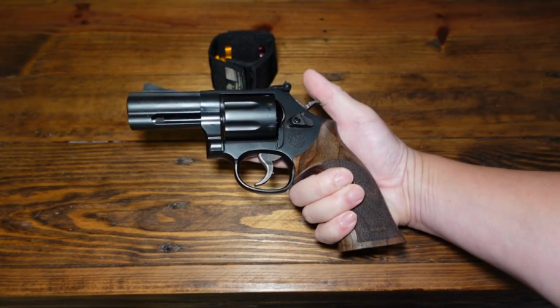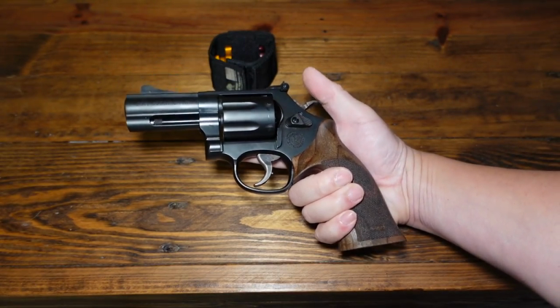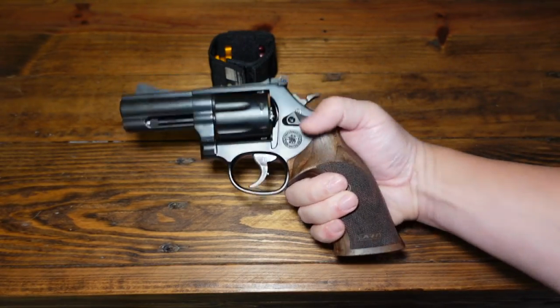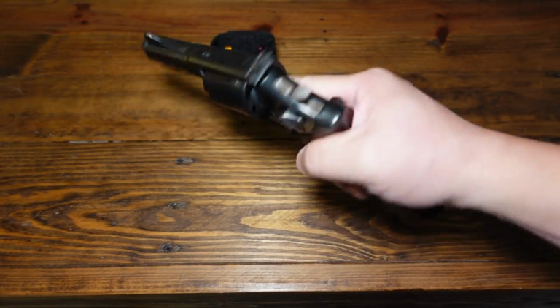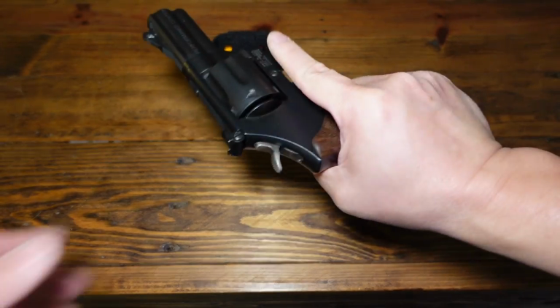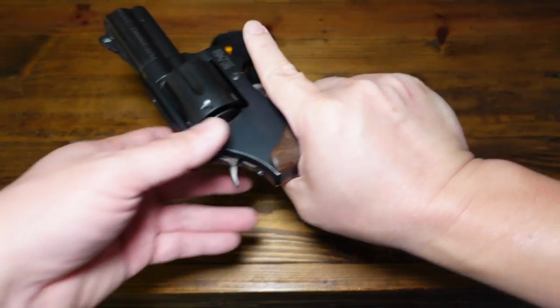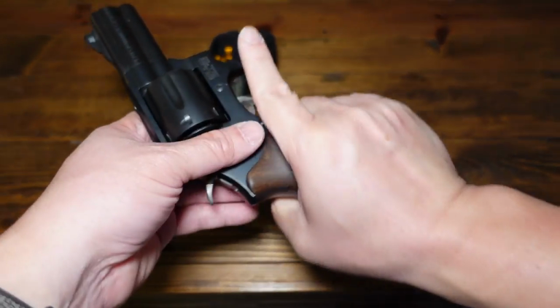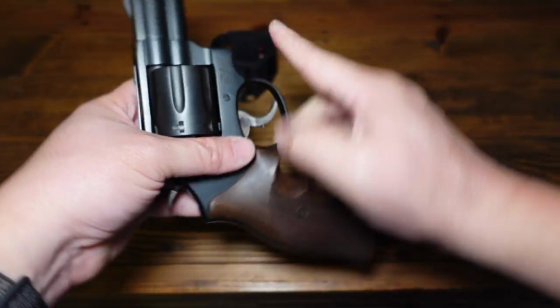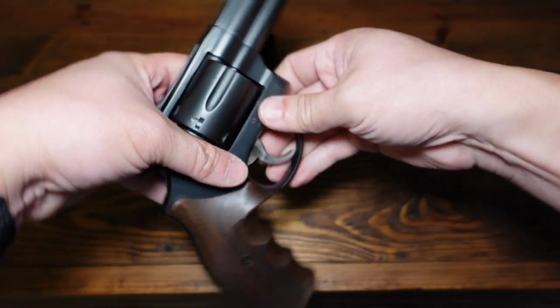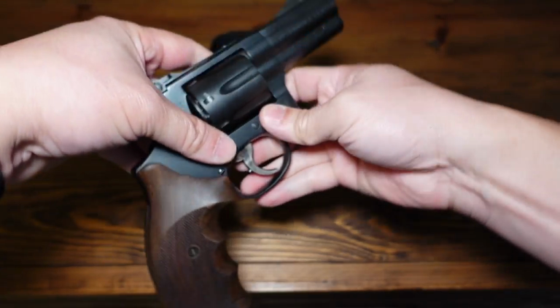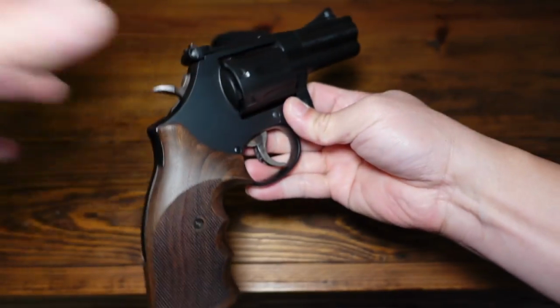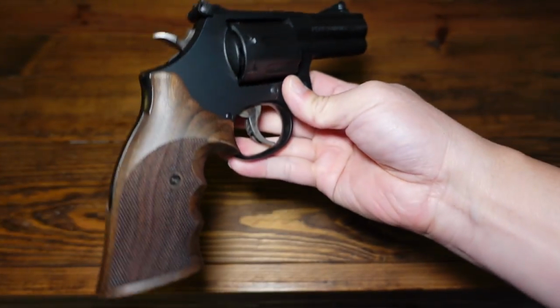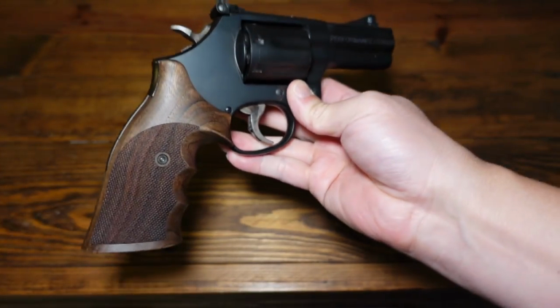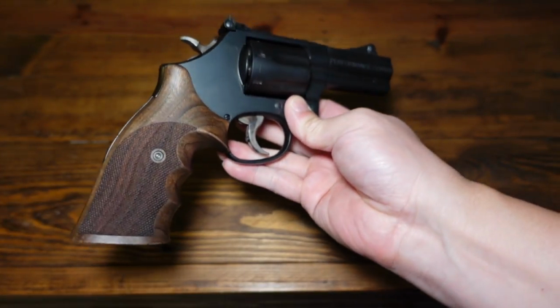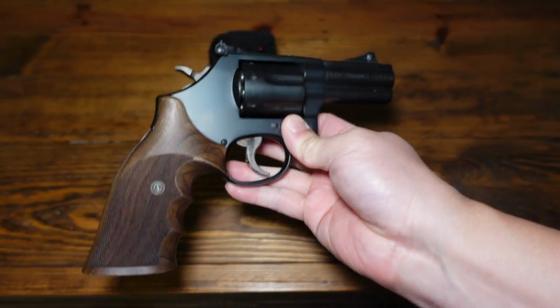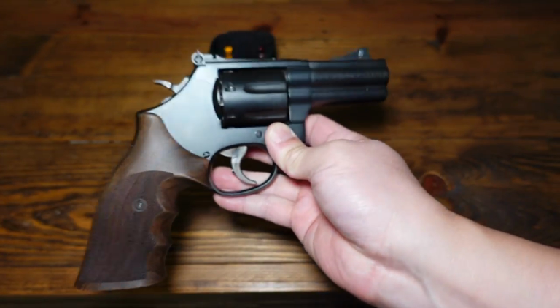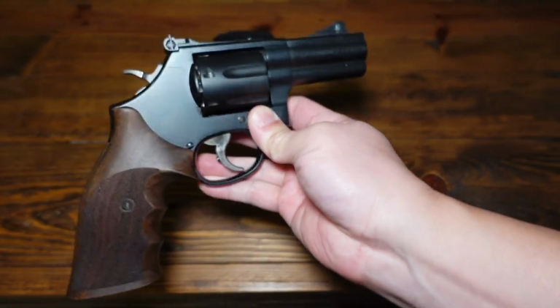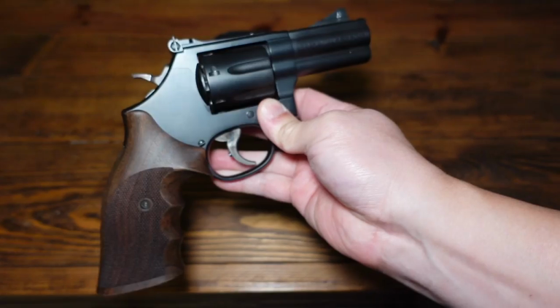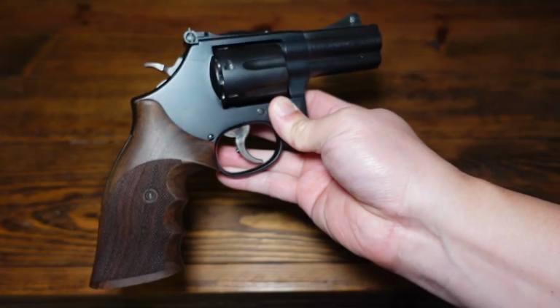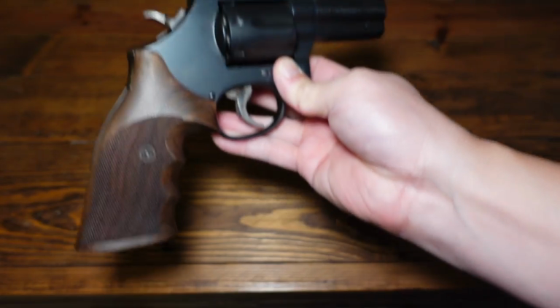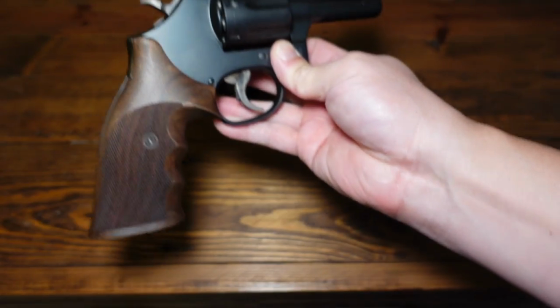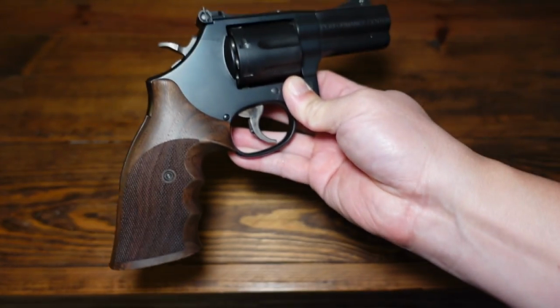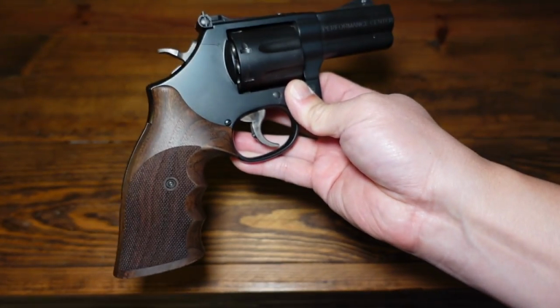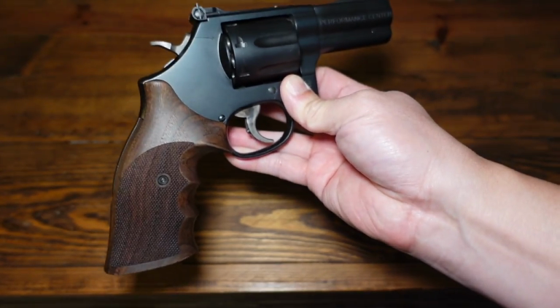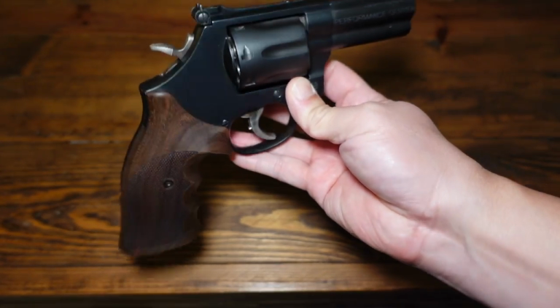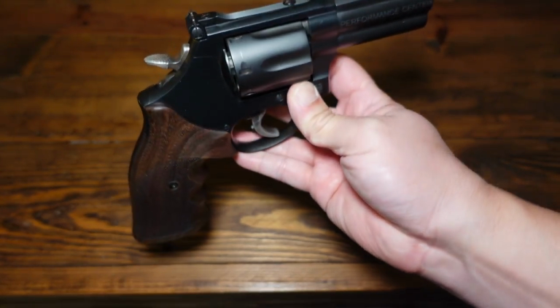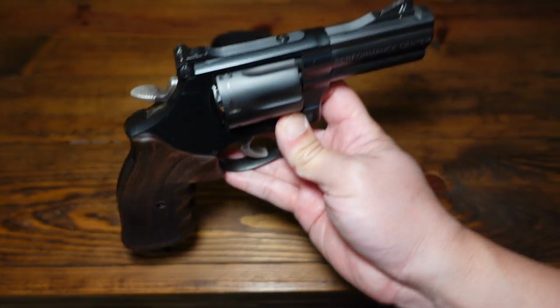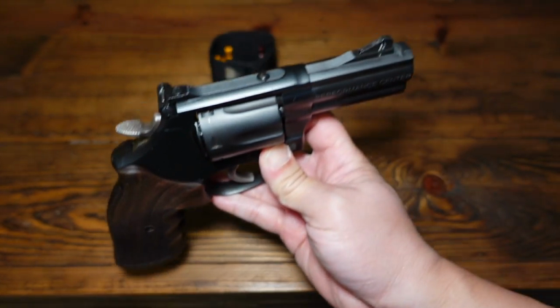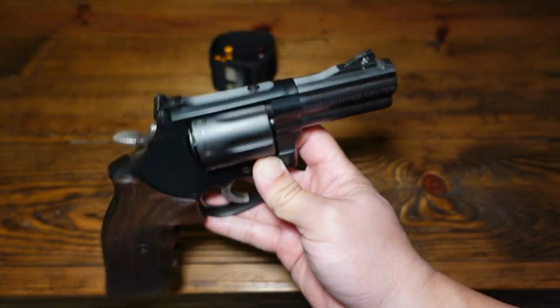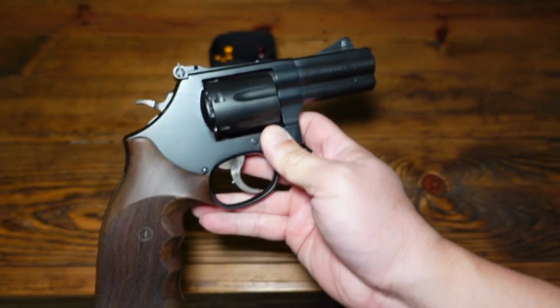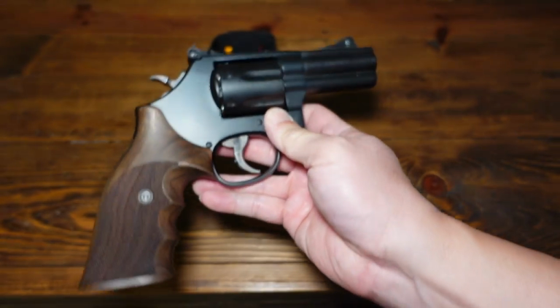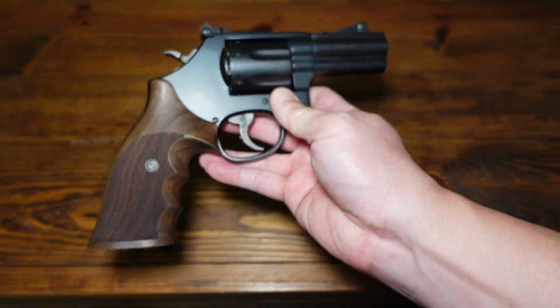Let me show you some range footage of me shooting this 586 L-Comp. Here you go.